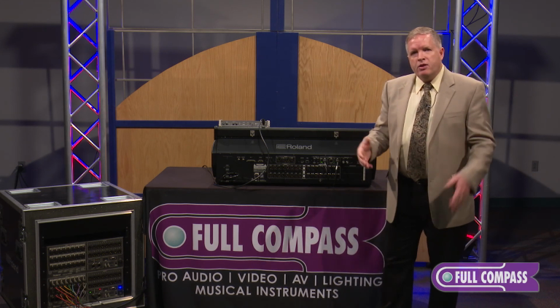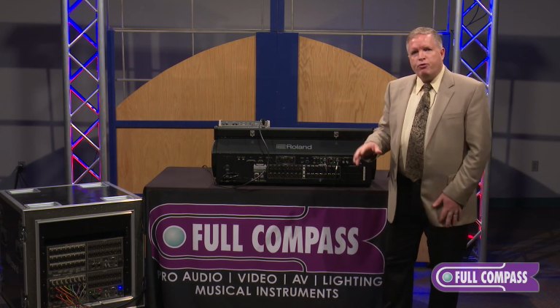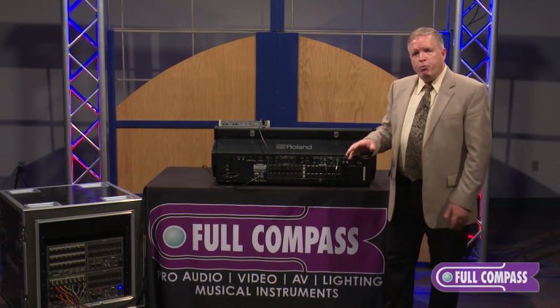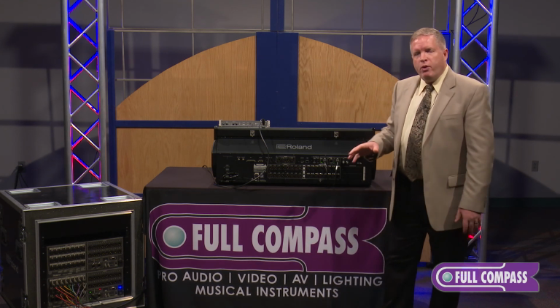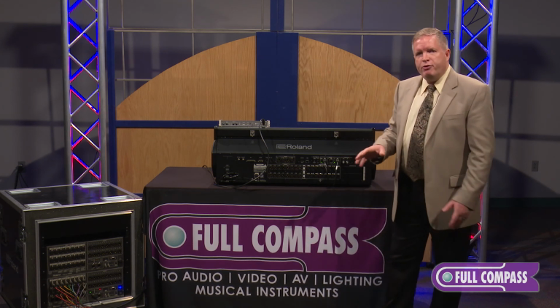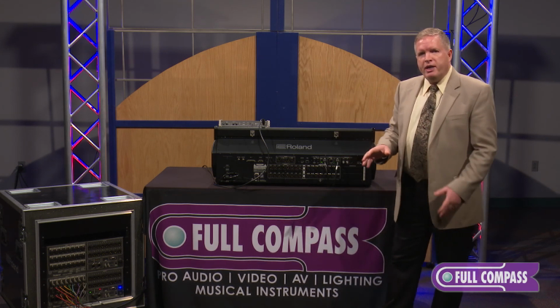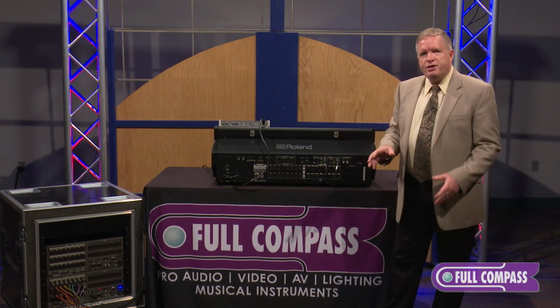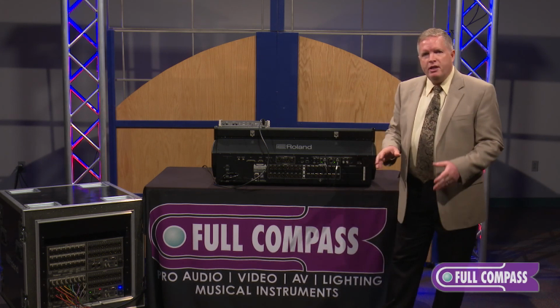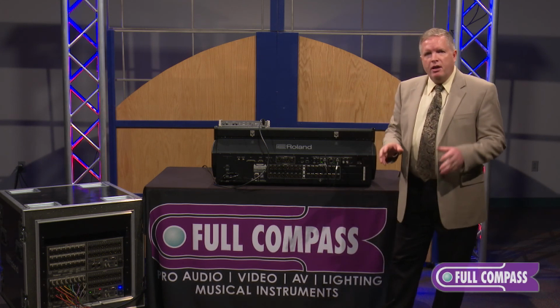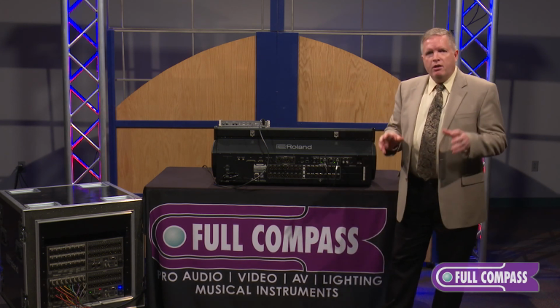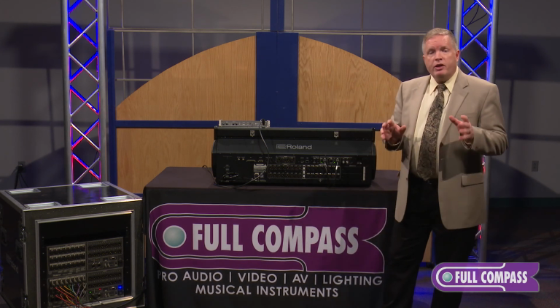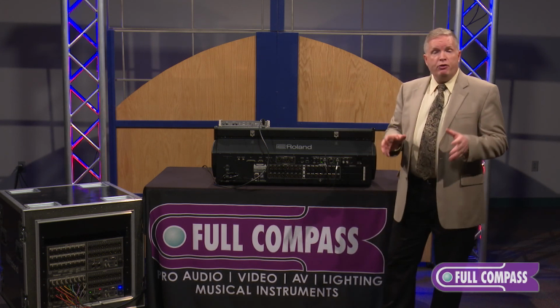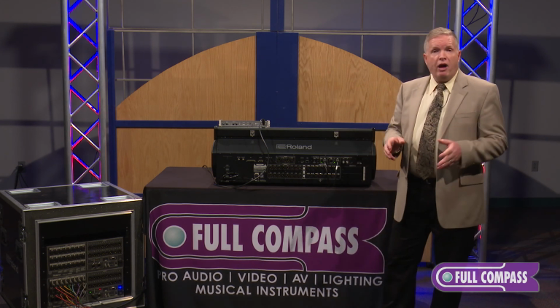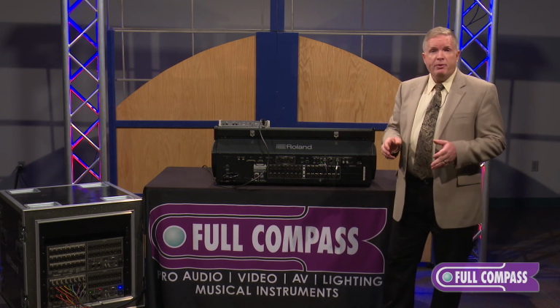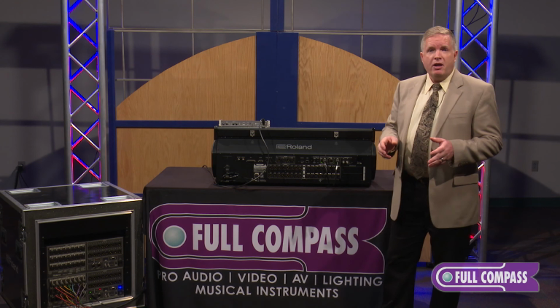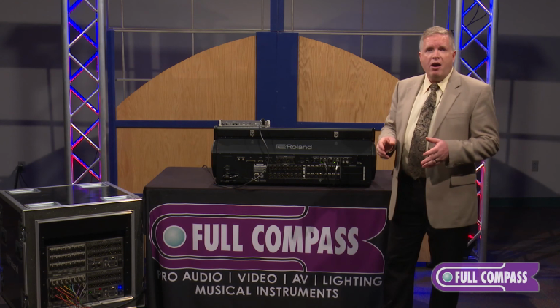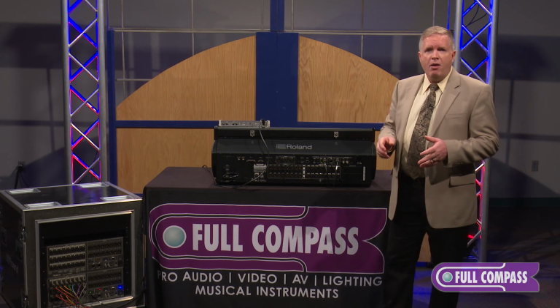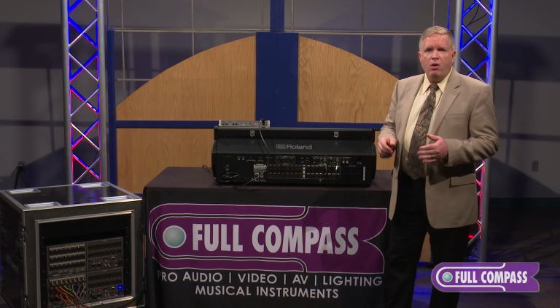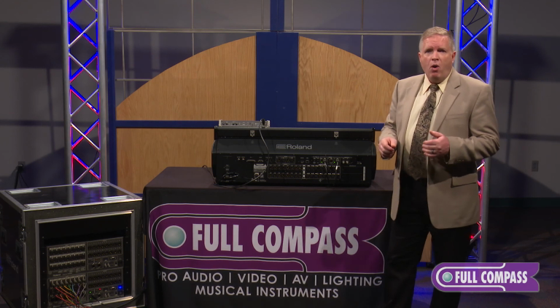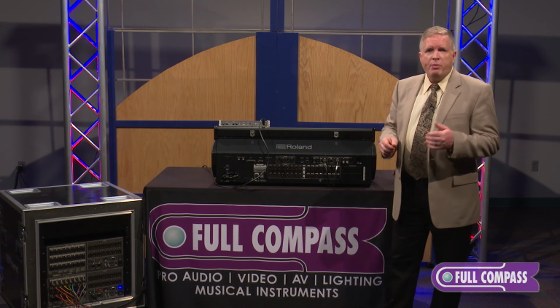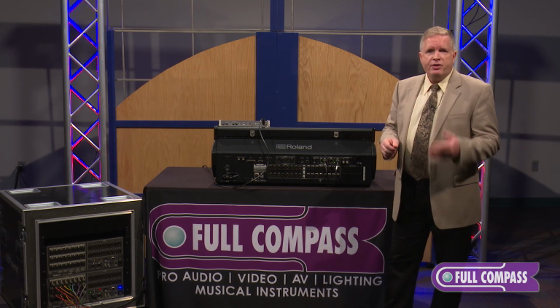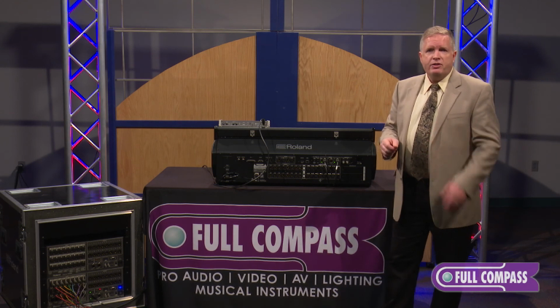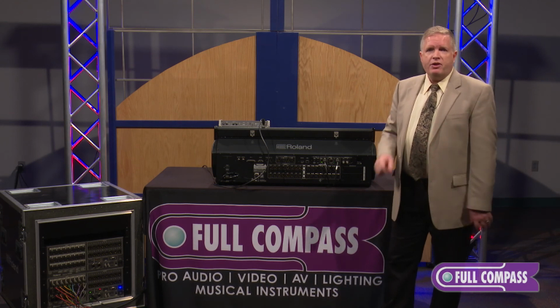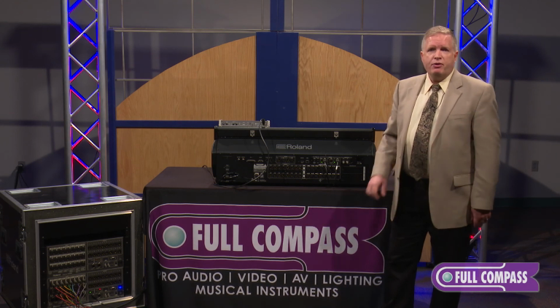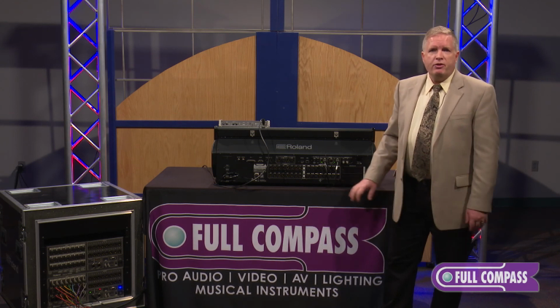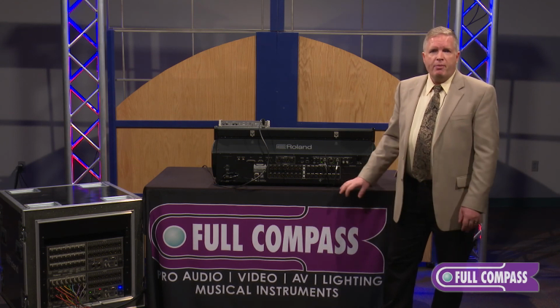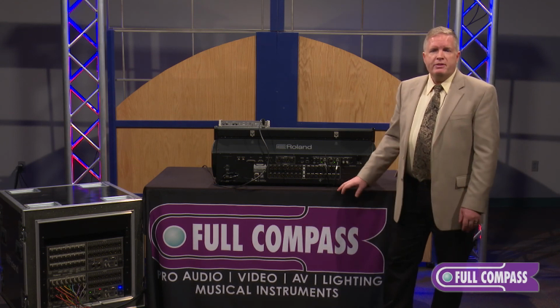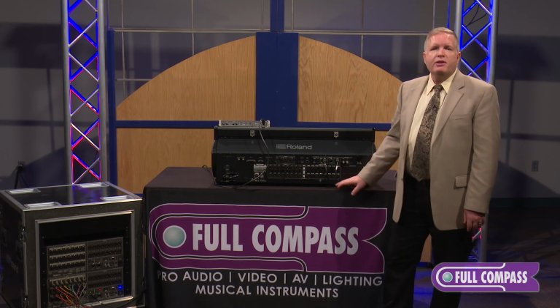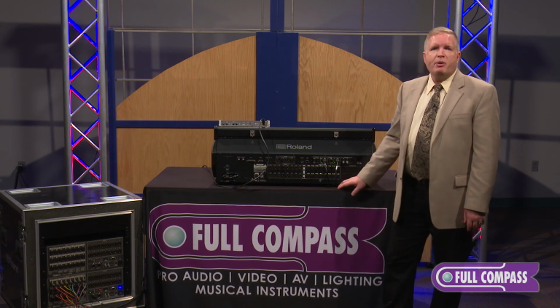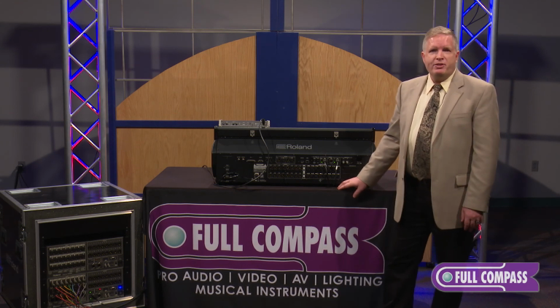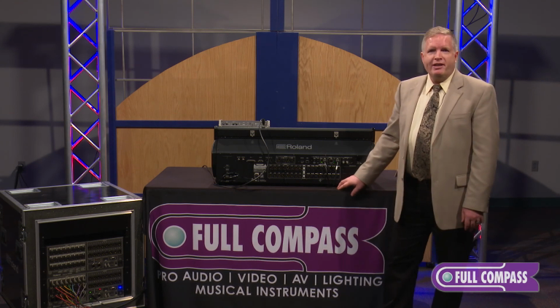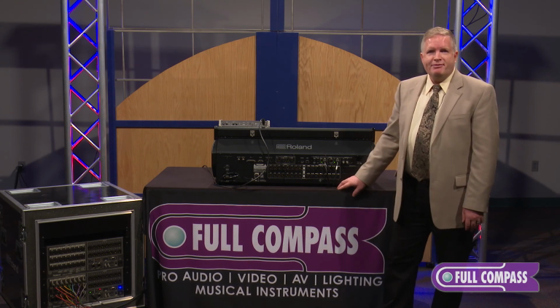For more information, look at FullCompass.com or be sure to talk to your FullCompass sales representative.